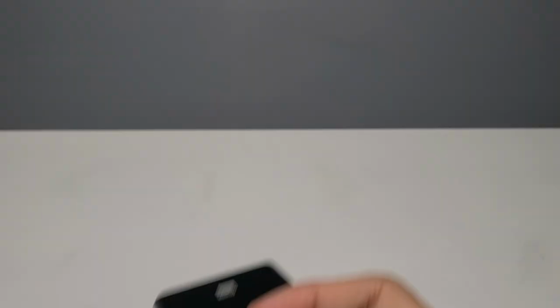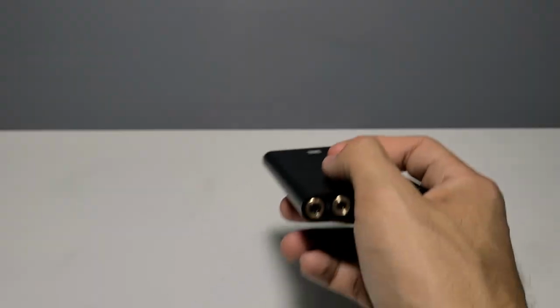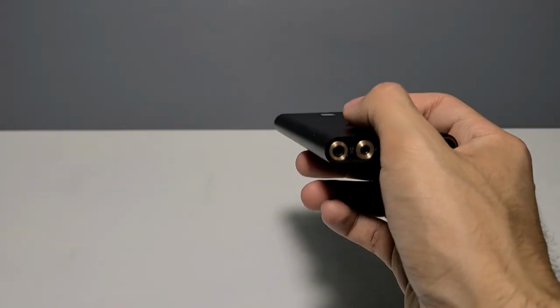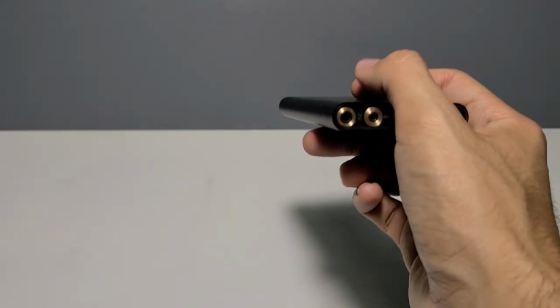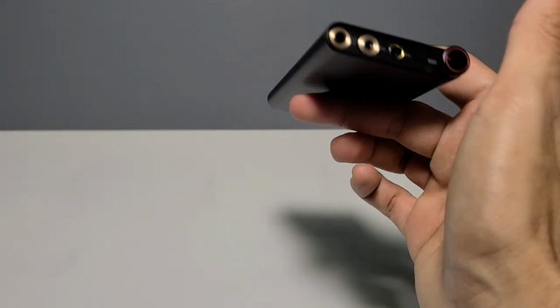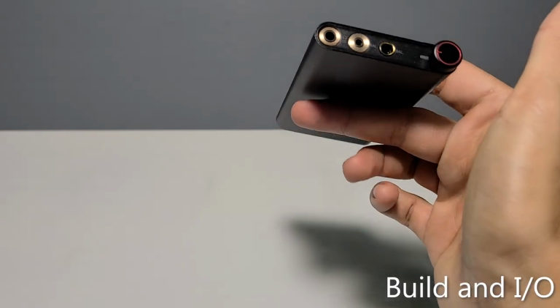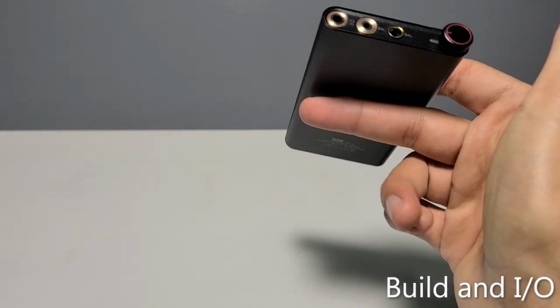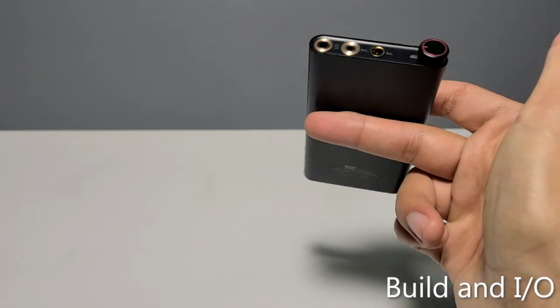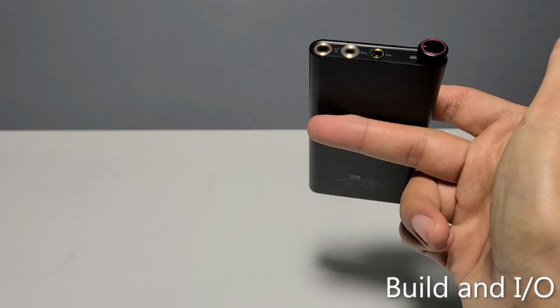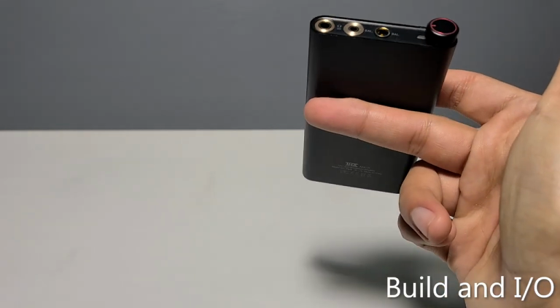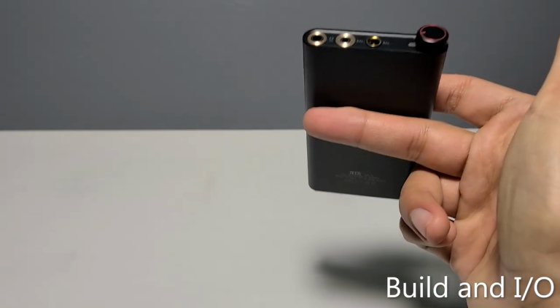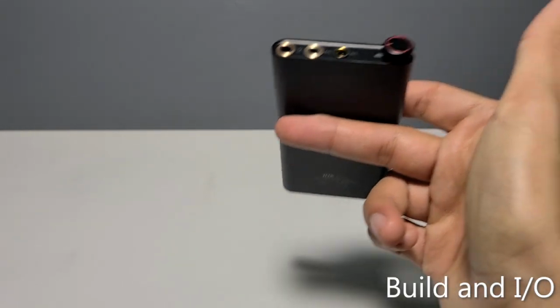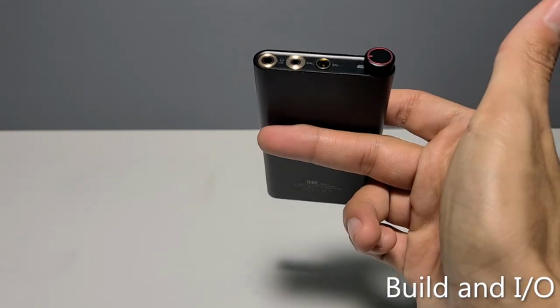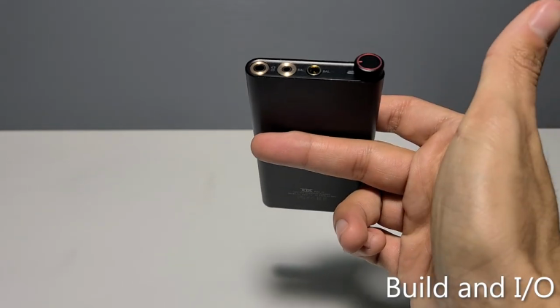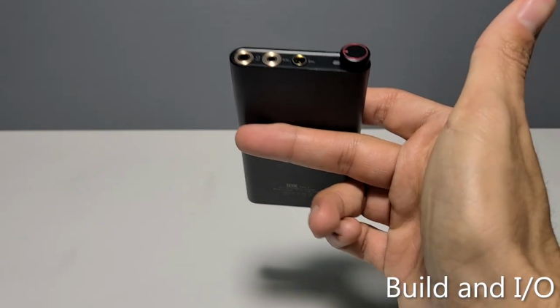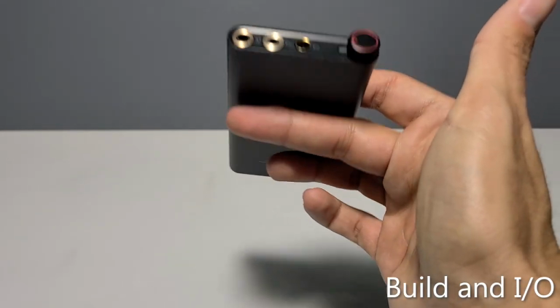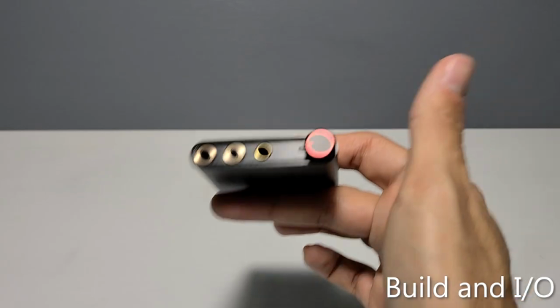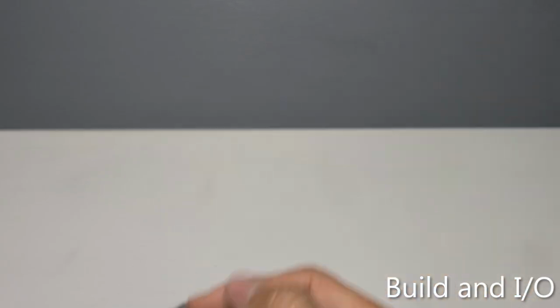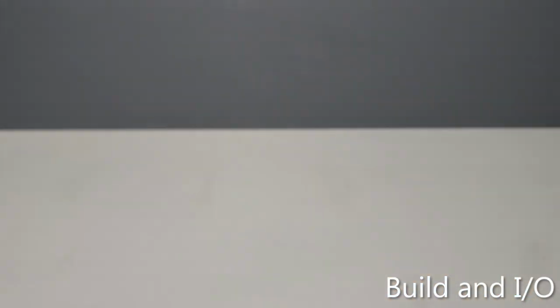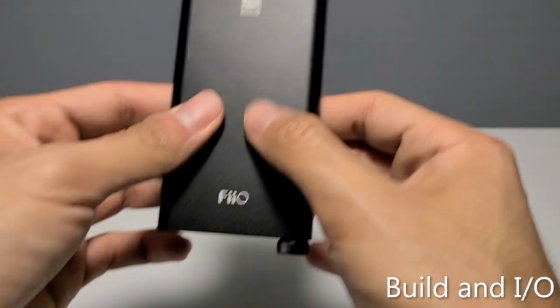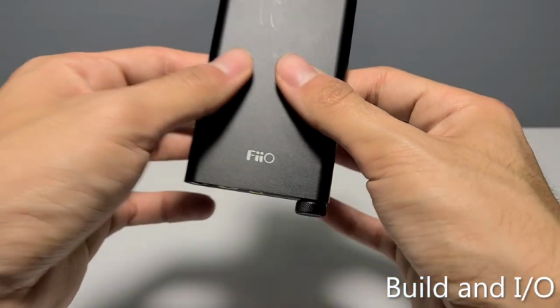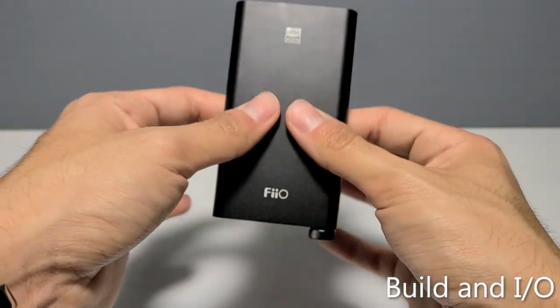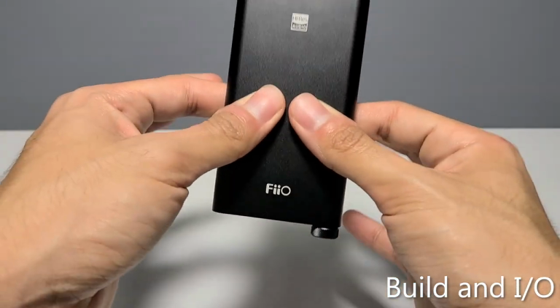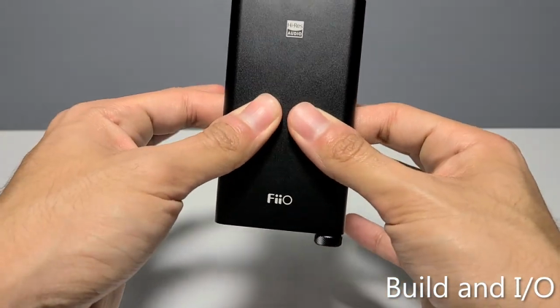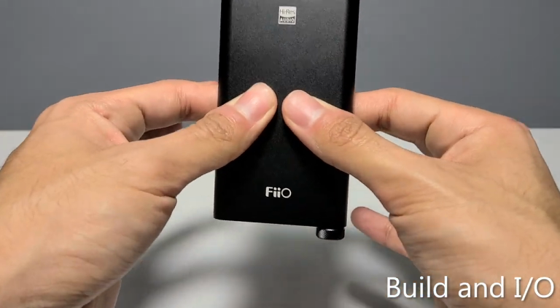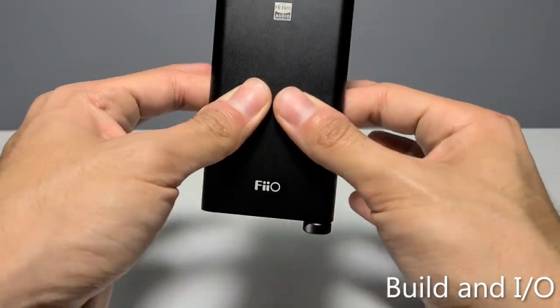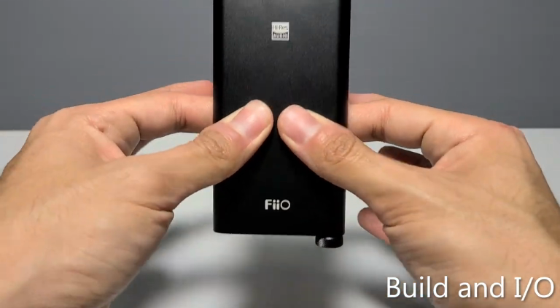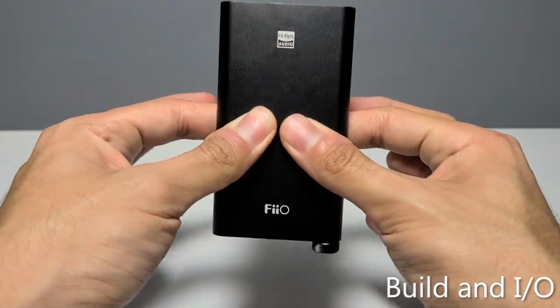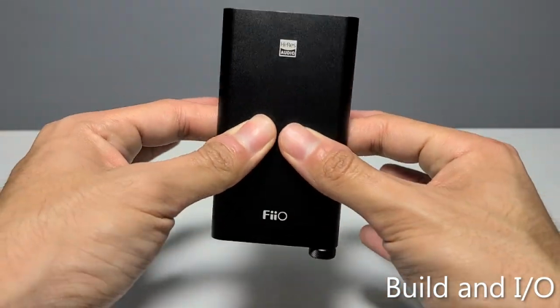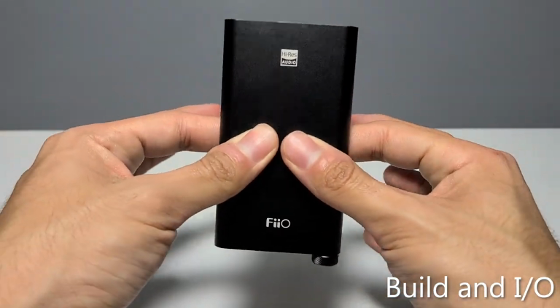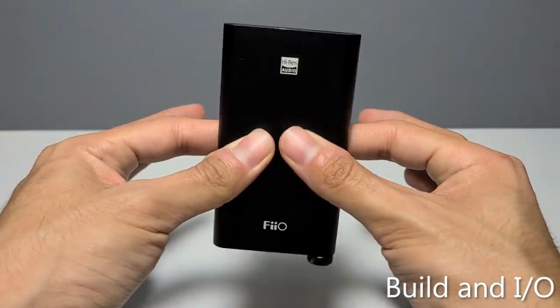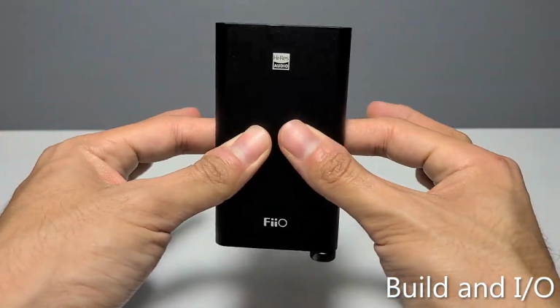Let's jump into the build and IO of the device. This thing feels absolutely solid.